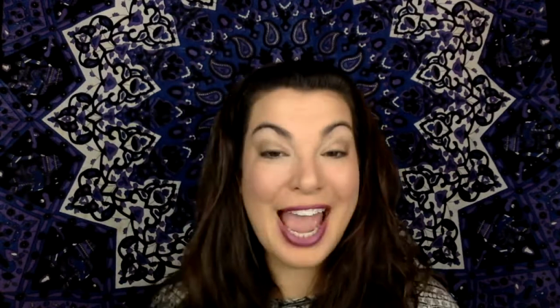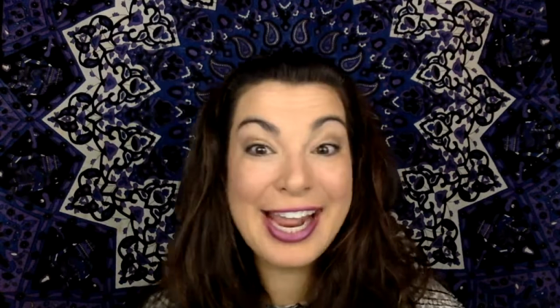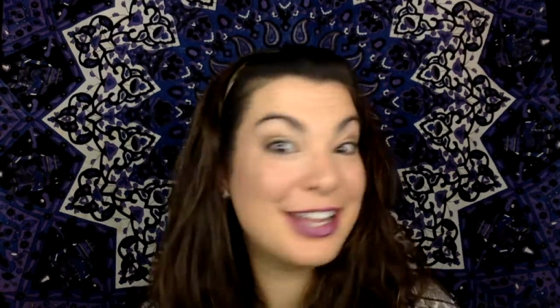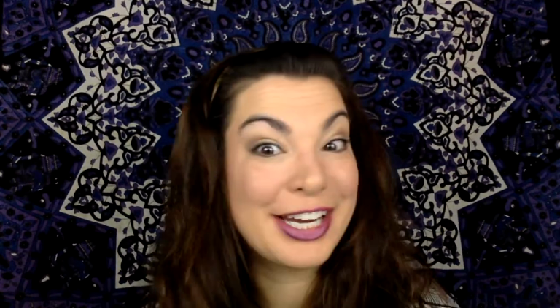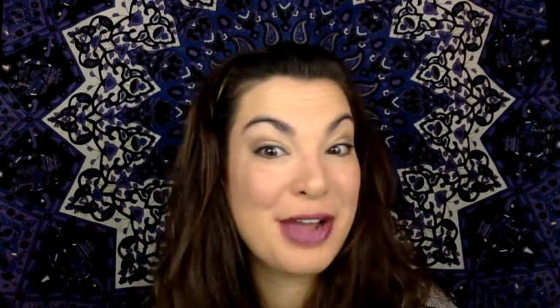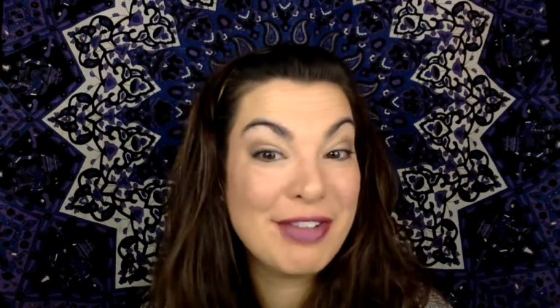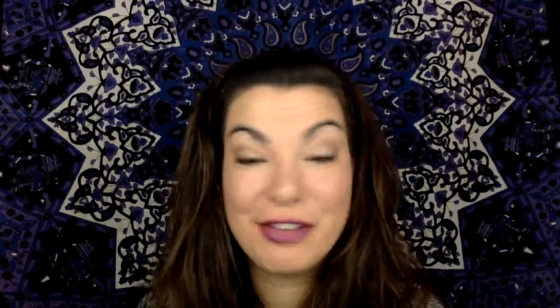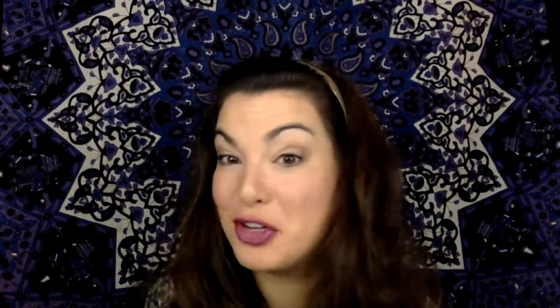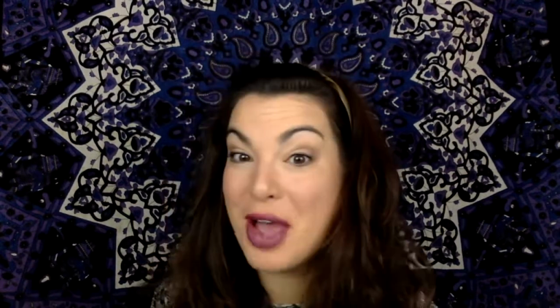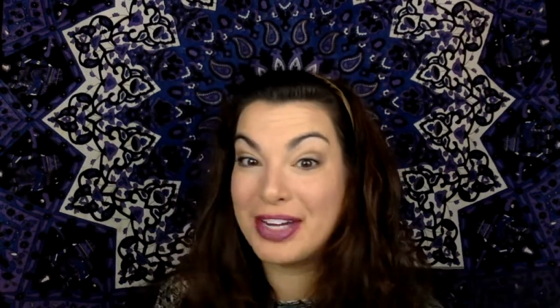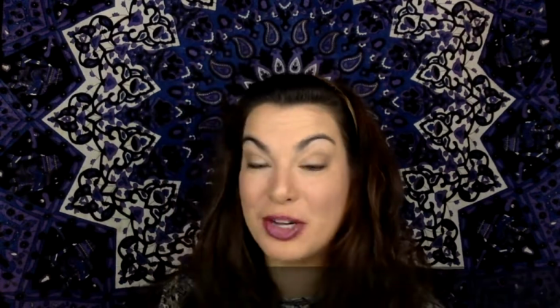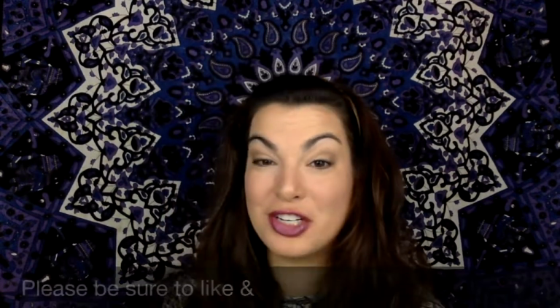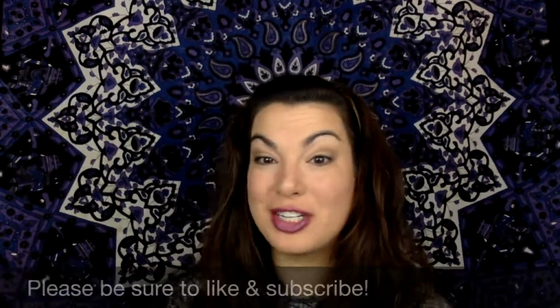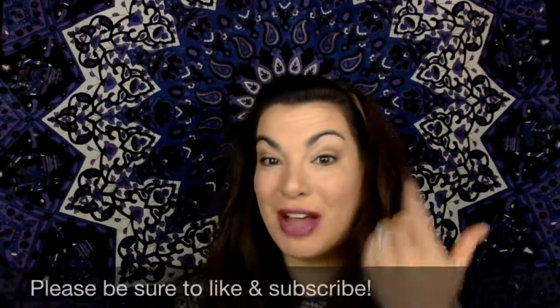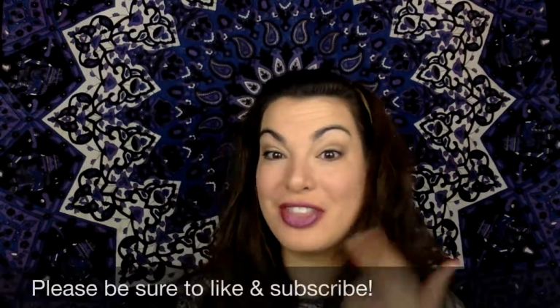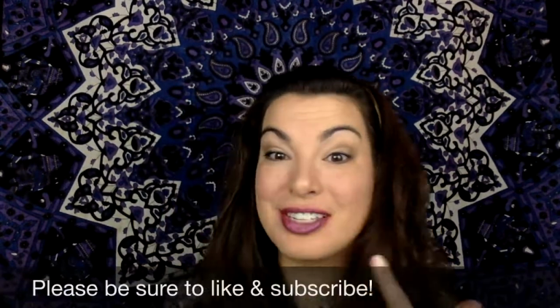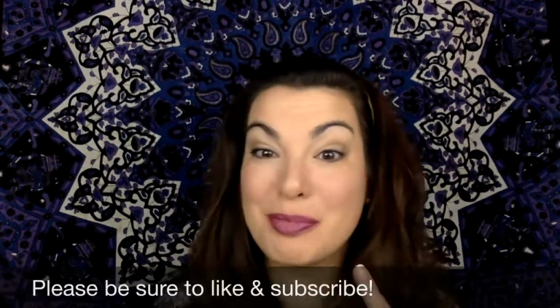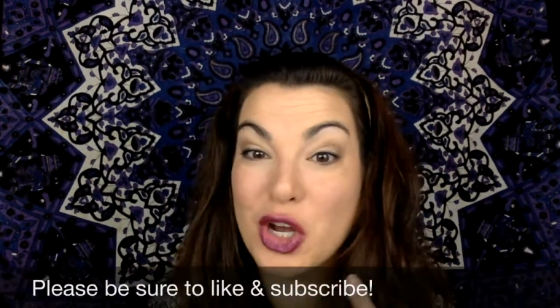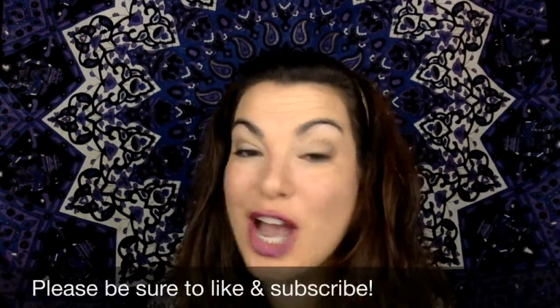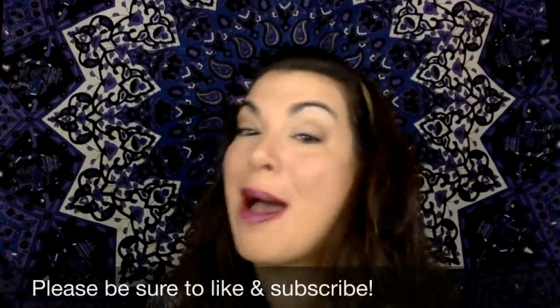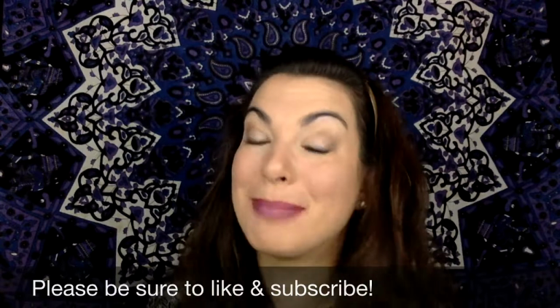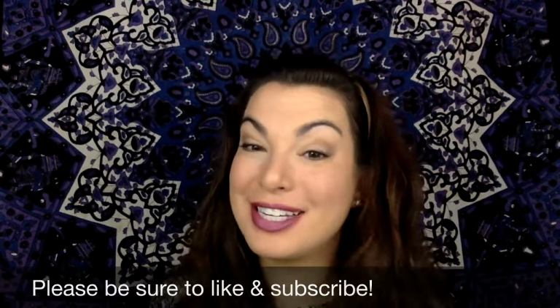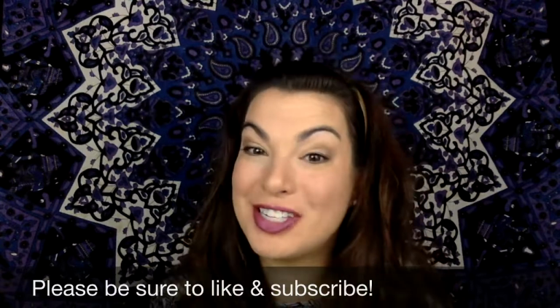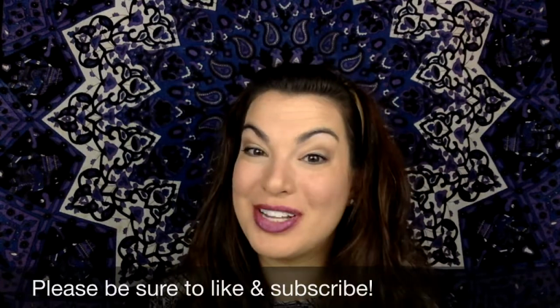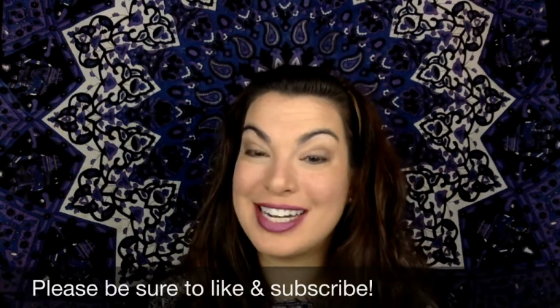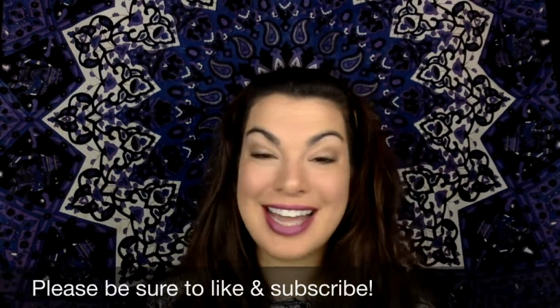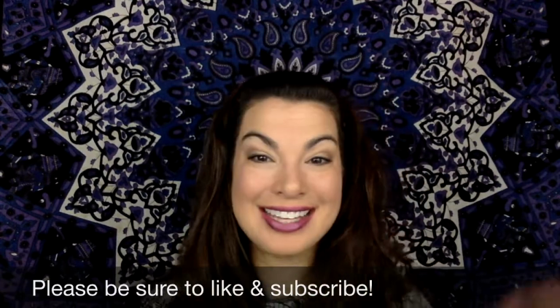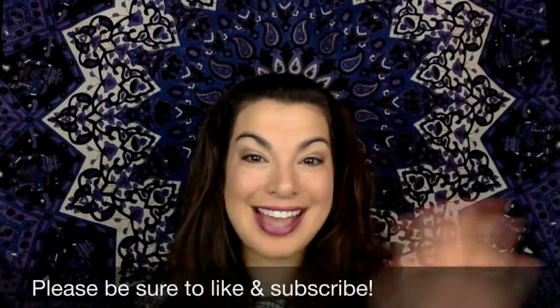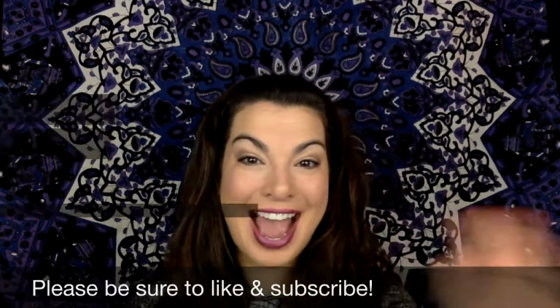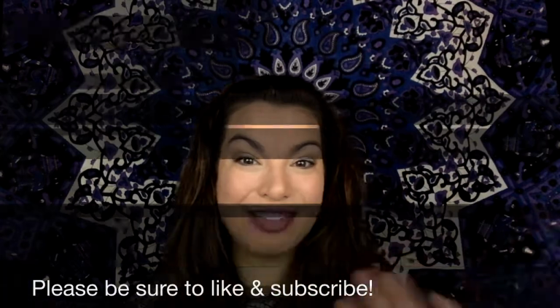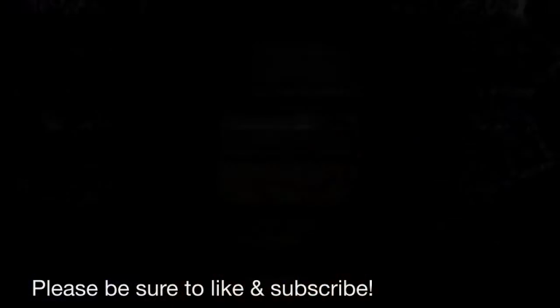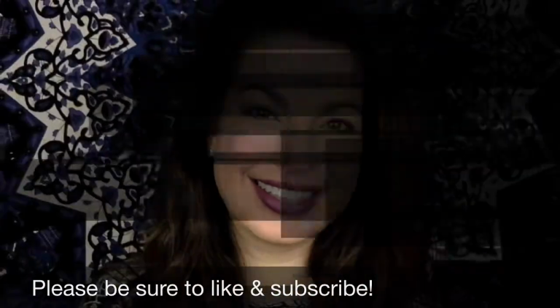And there you have it. If you have any questions about this lip look, please don't hesitate to ask. Have a great day.